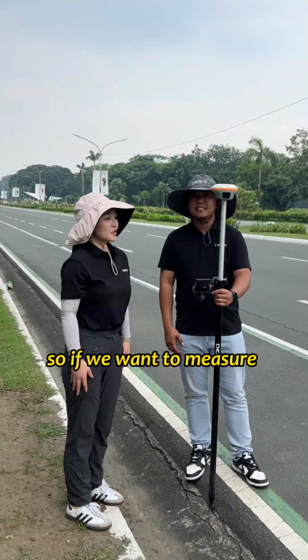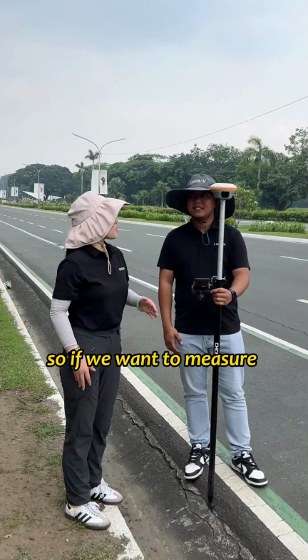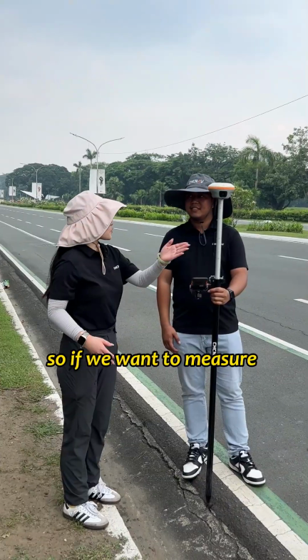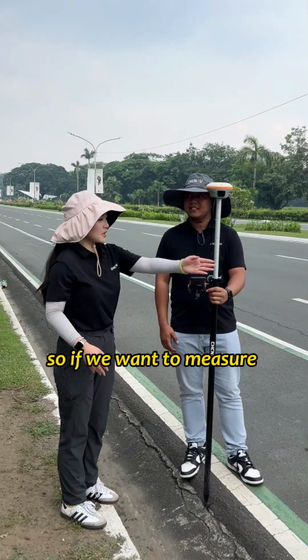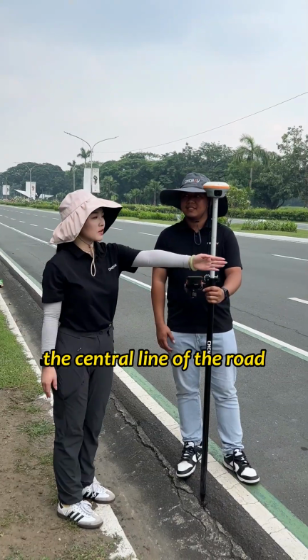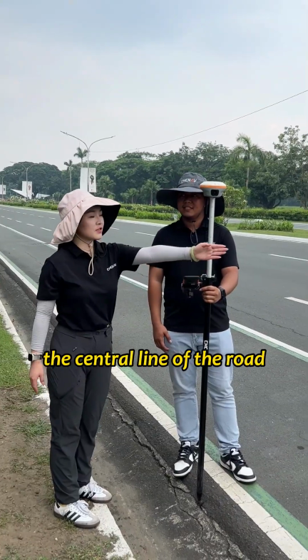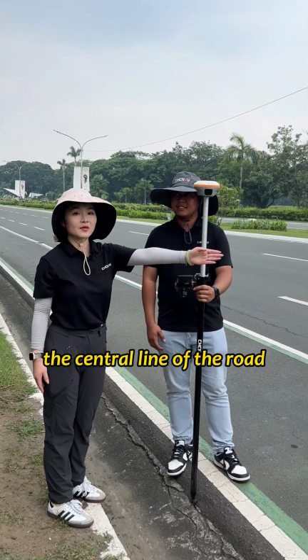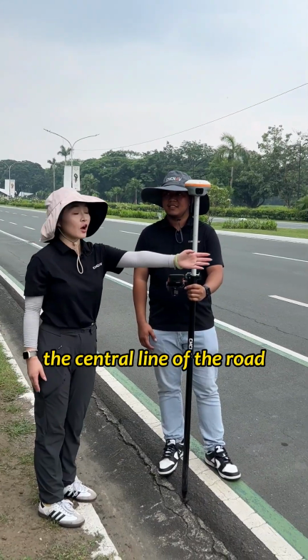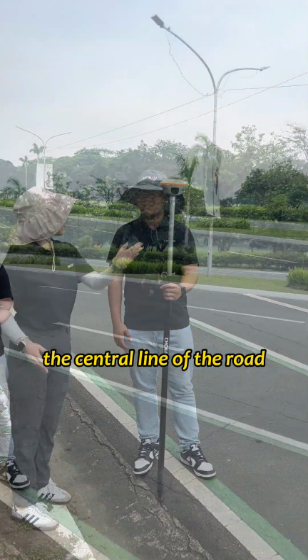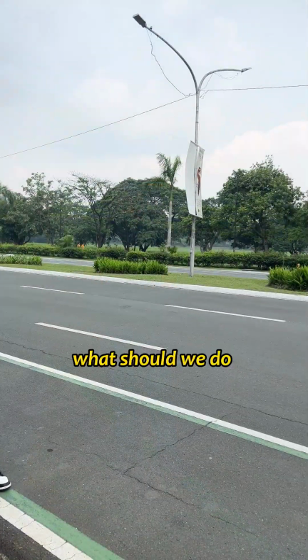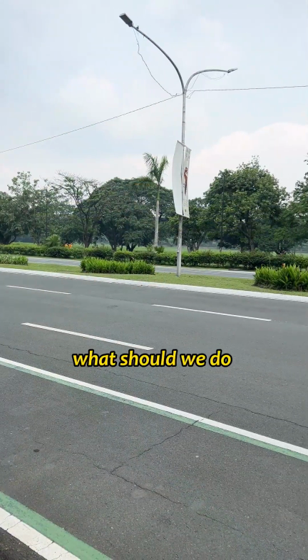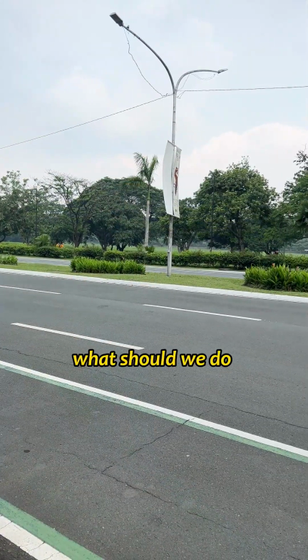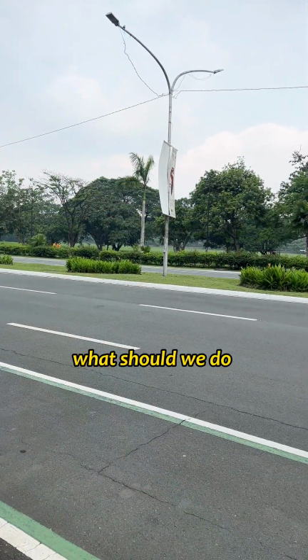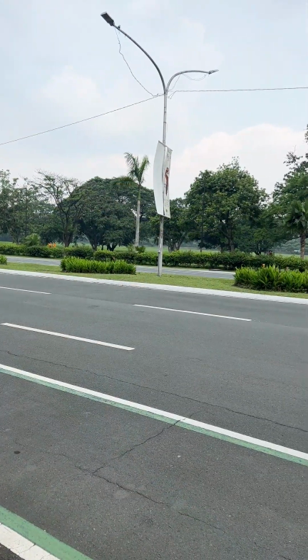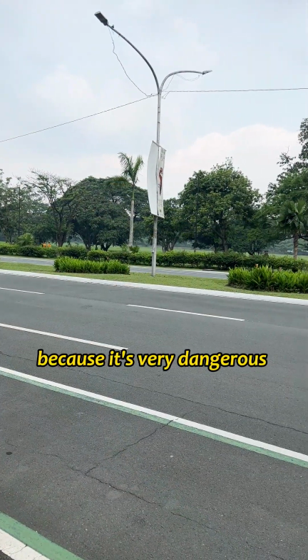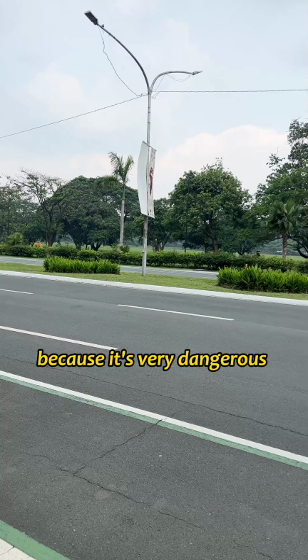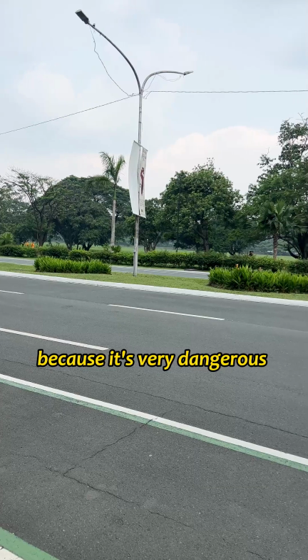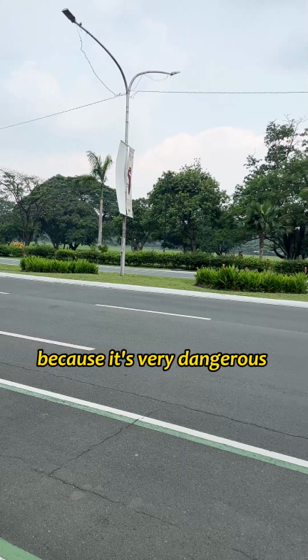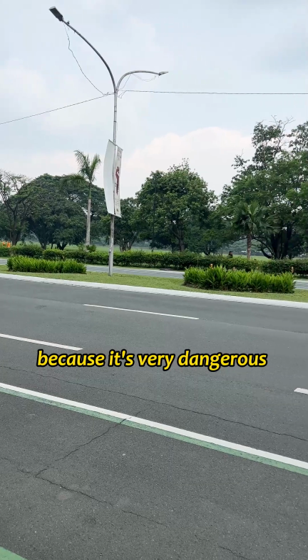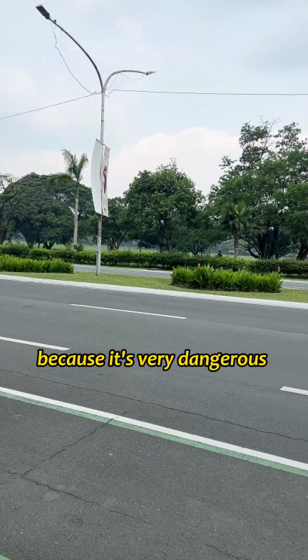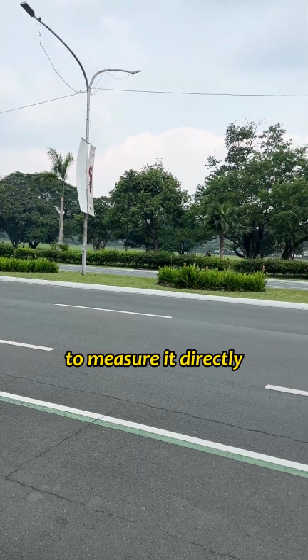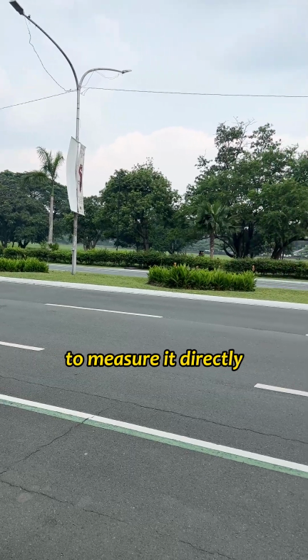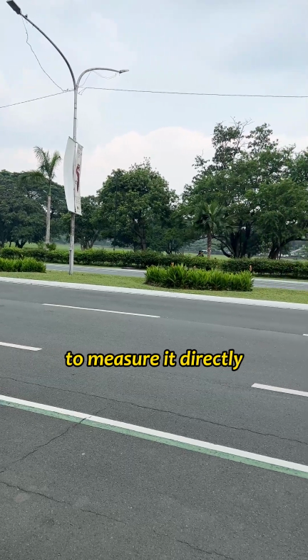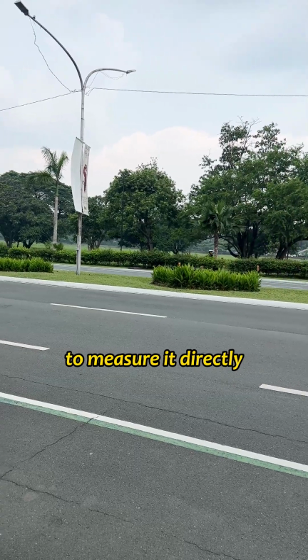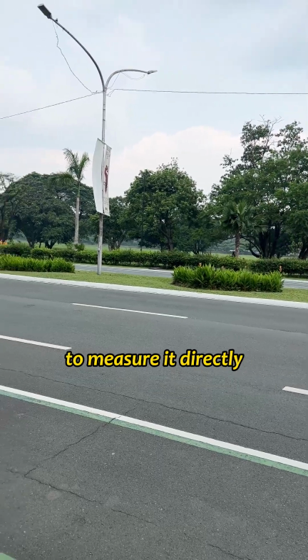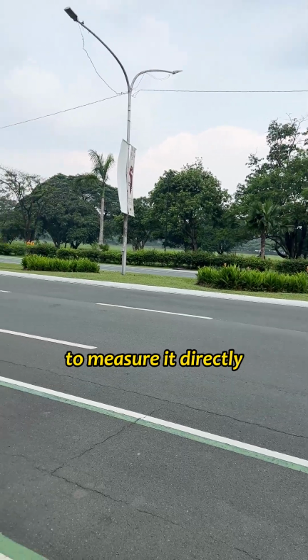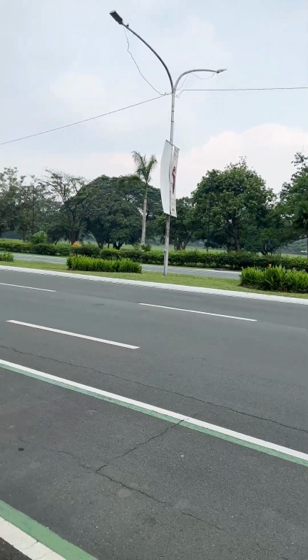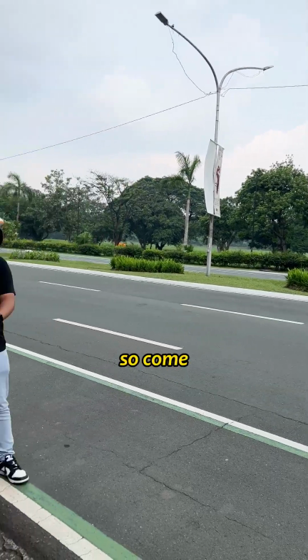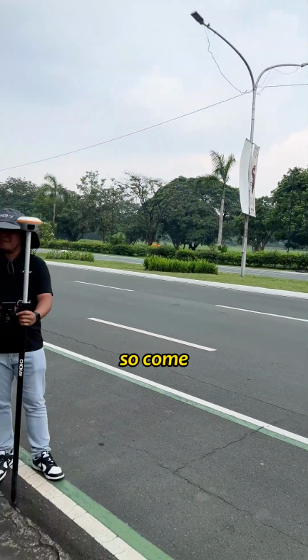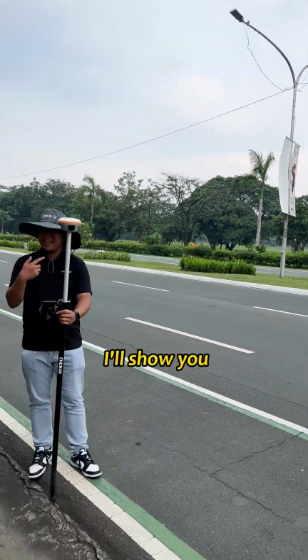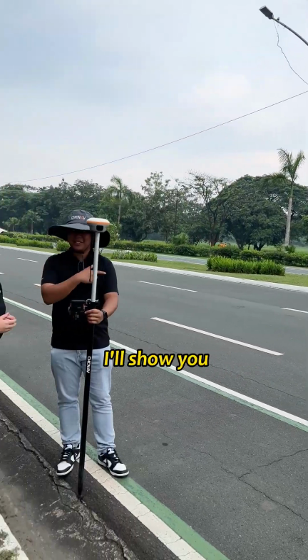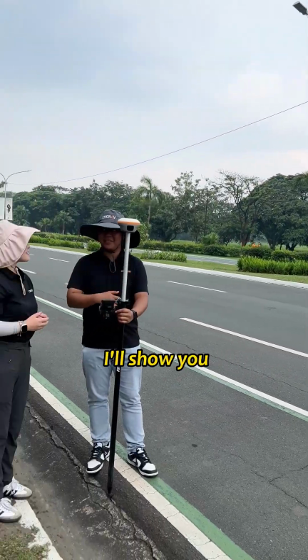So if you want to measure the central line of the road, what should we do? Because it's very dangerous to measure it correctly. So come, I'll show you.